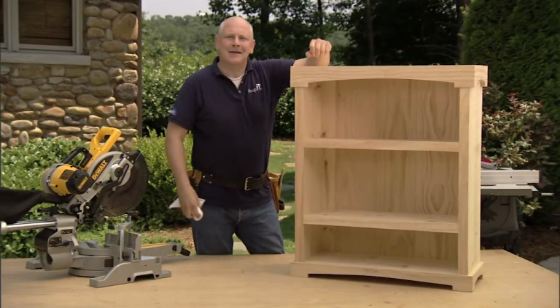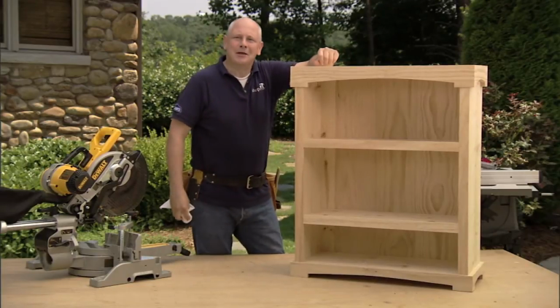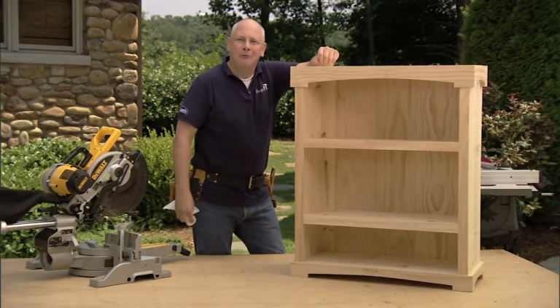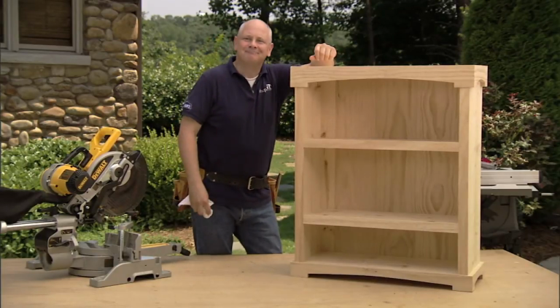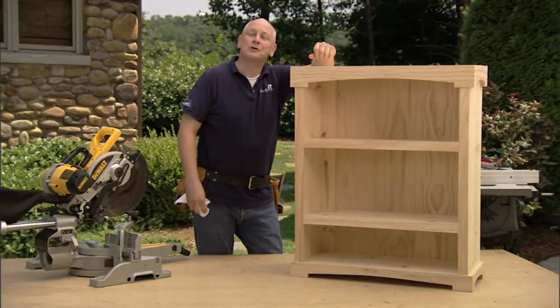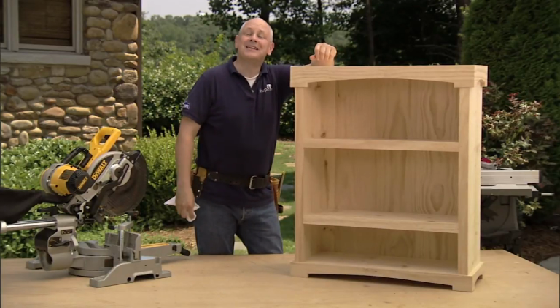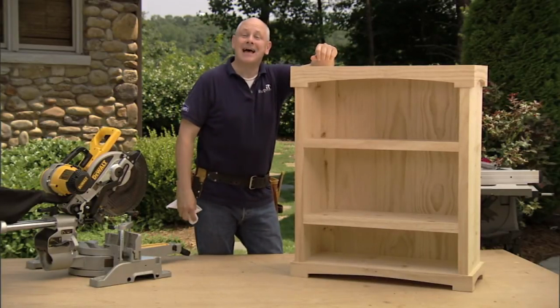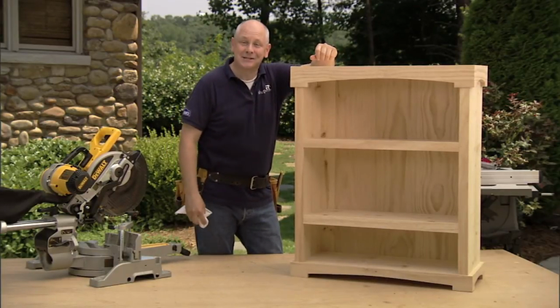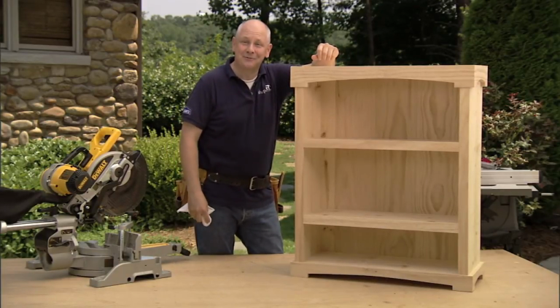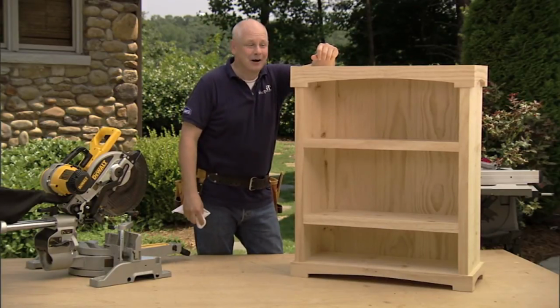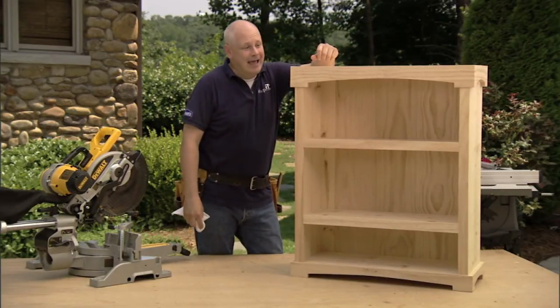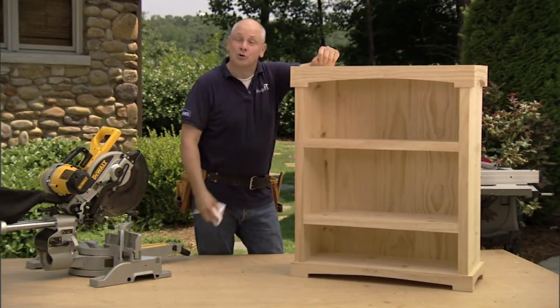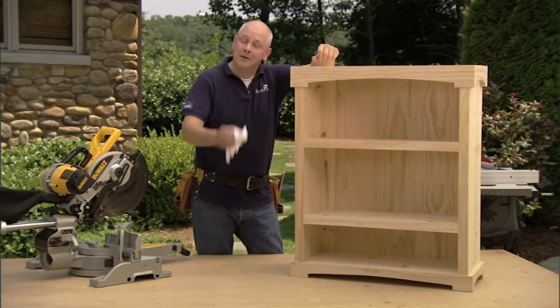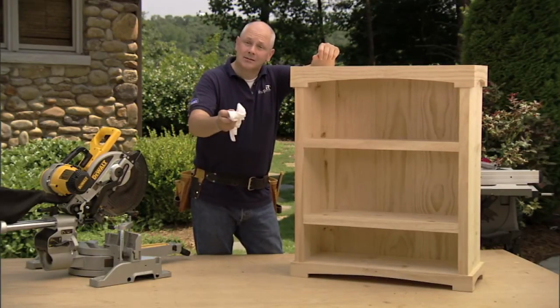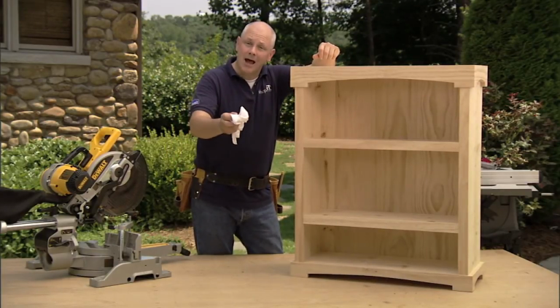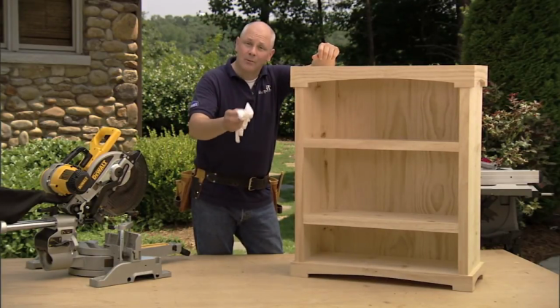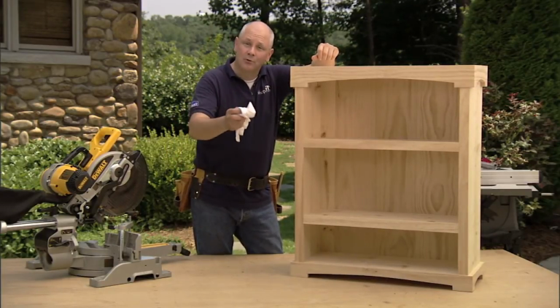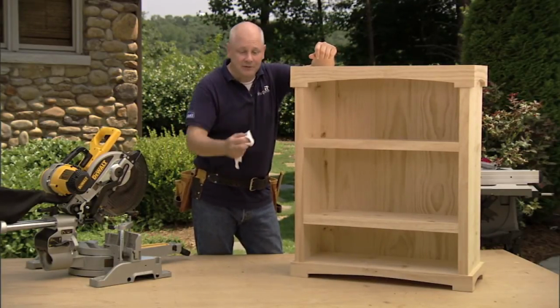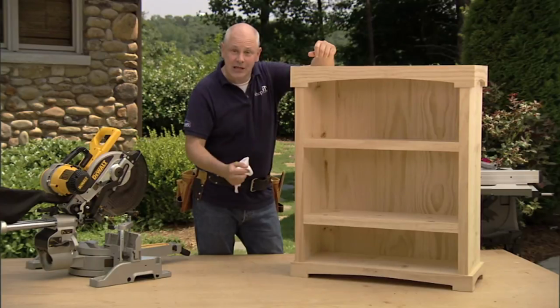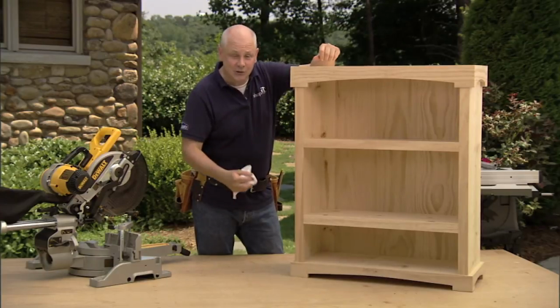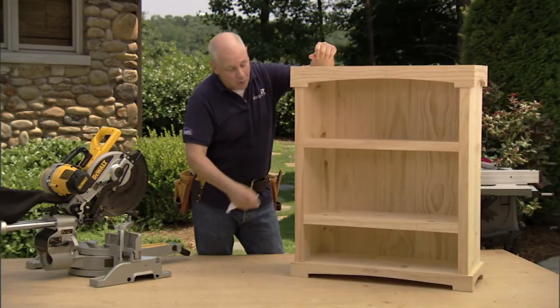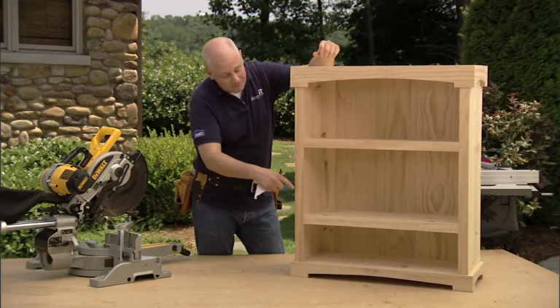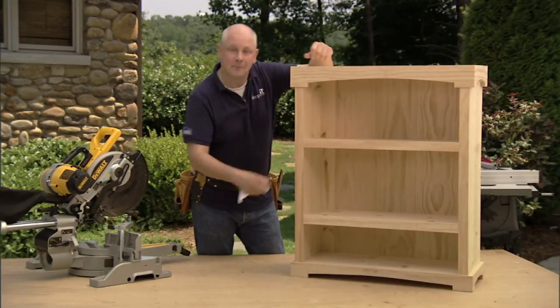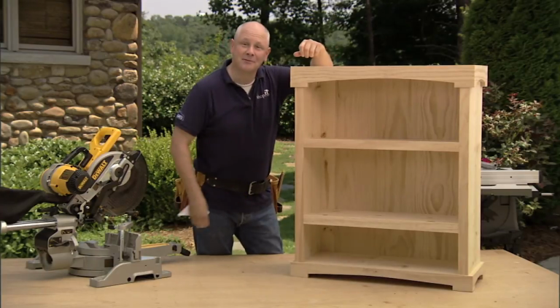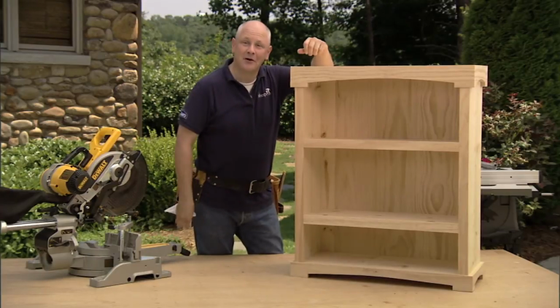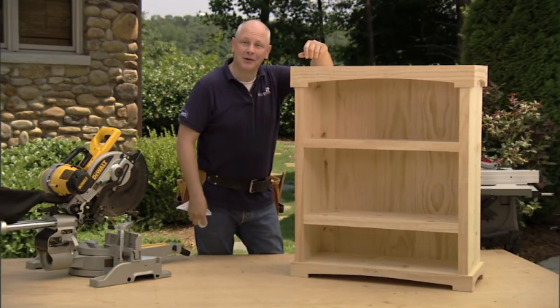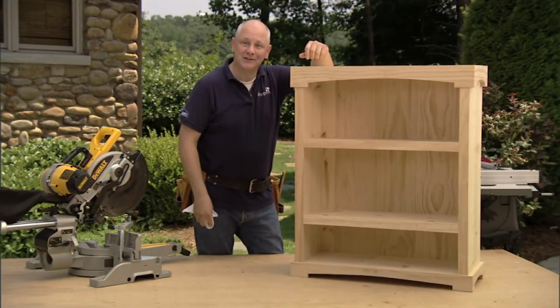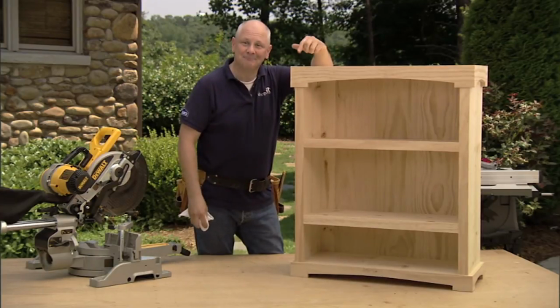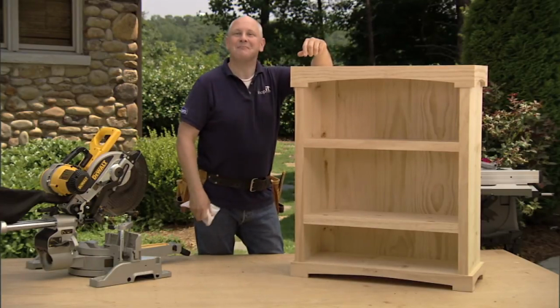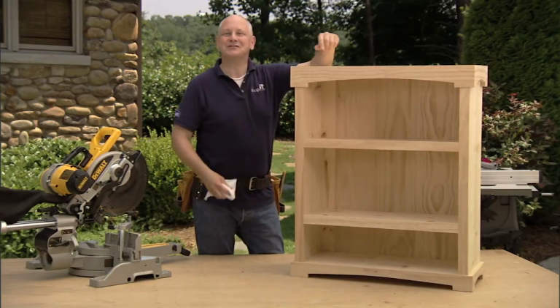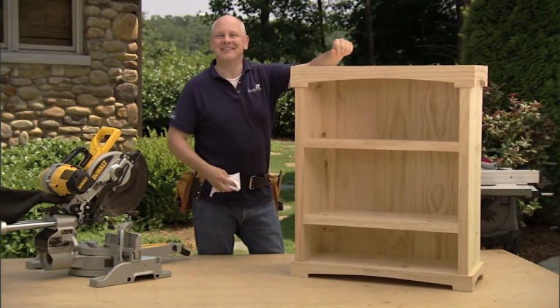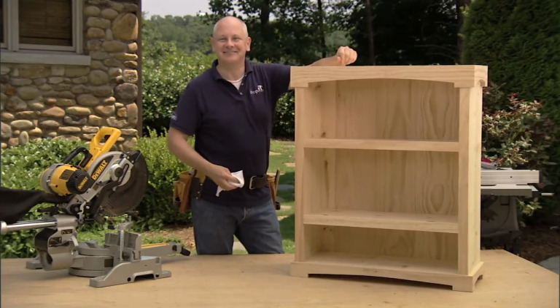There we go. Looks fantastic so far. Join me next time when we'll create the sliding drawer for the bottom of our book castle. I'll see you then.